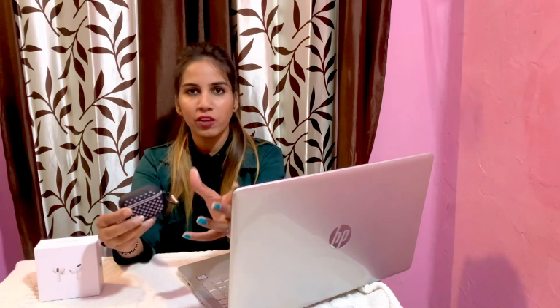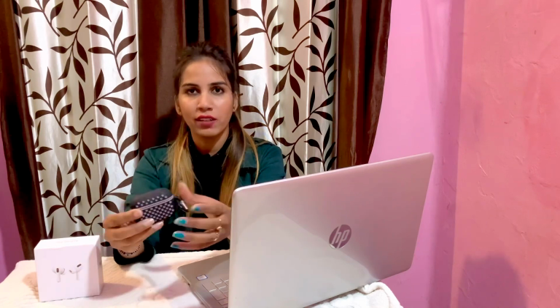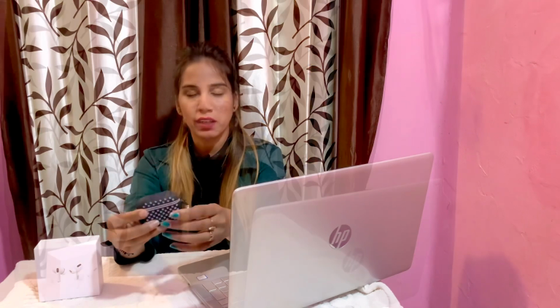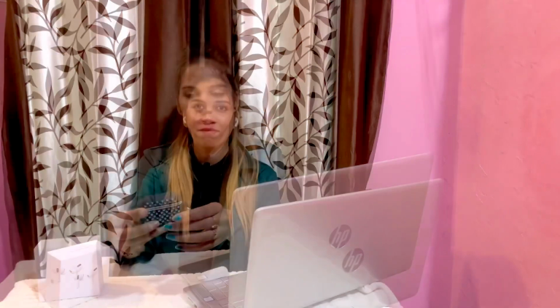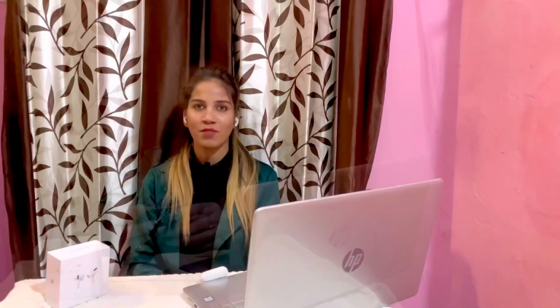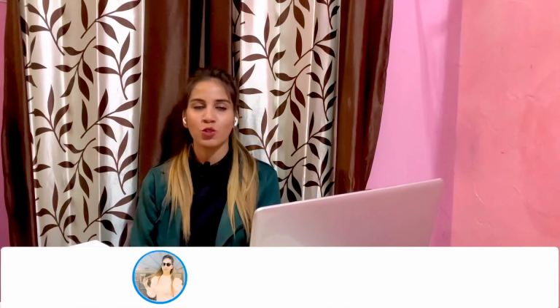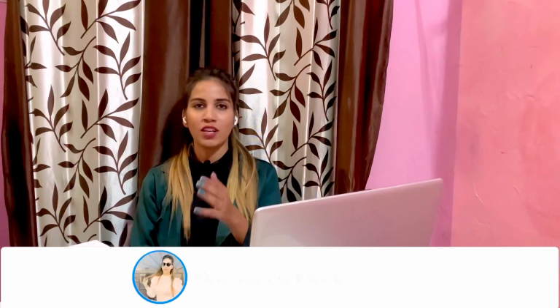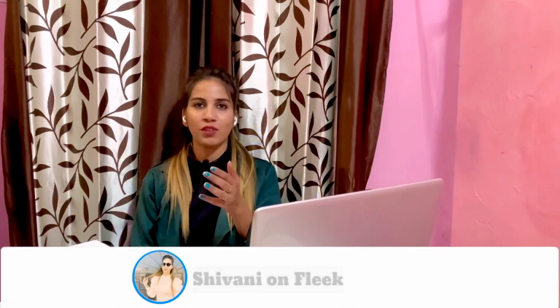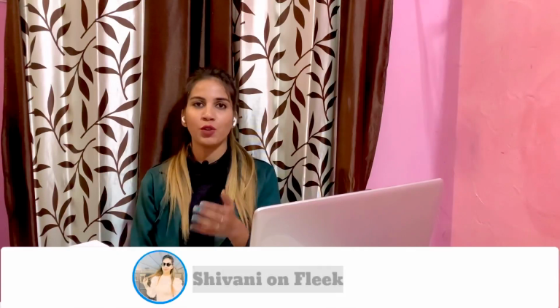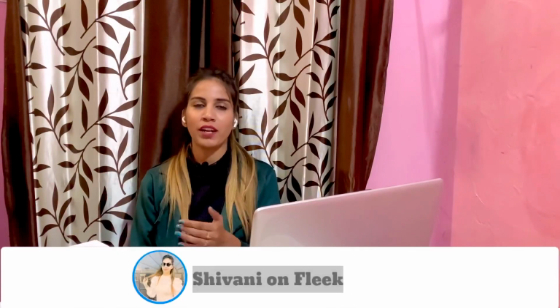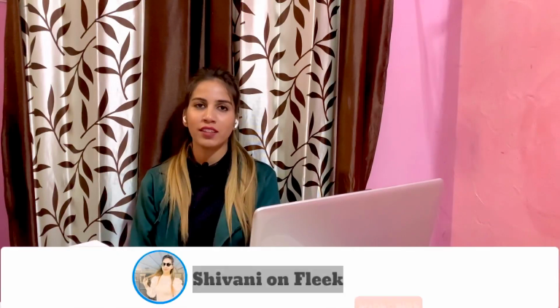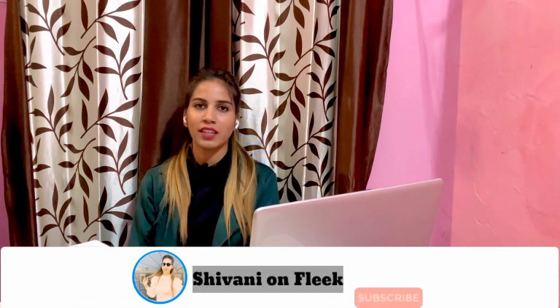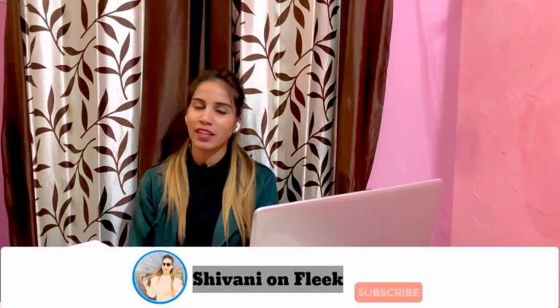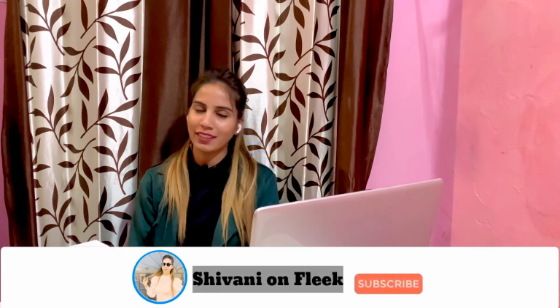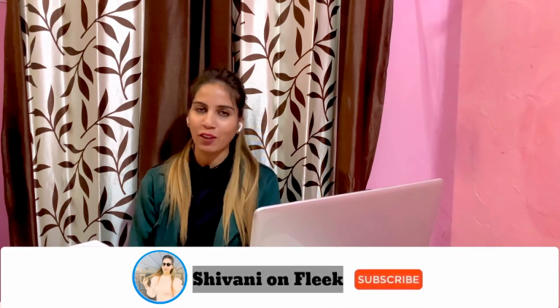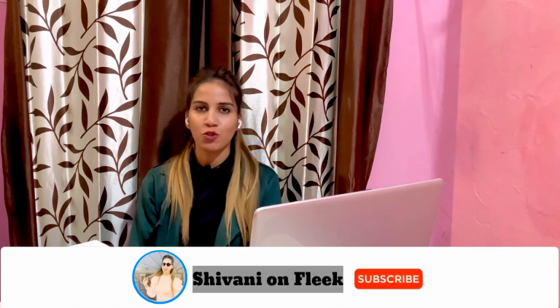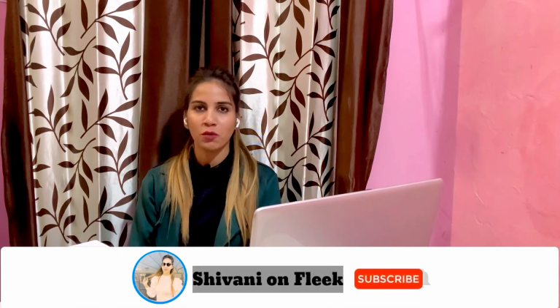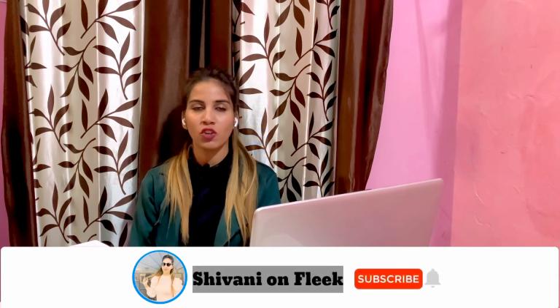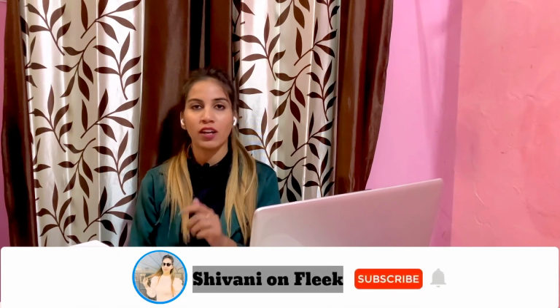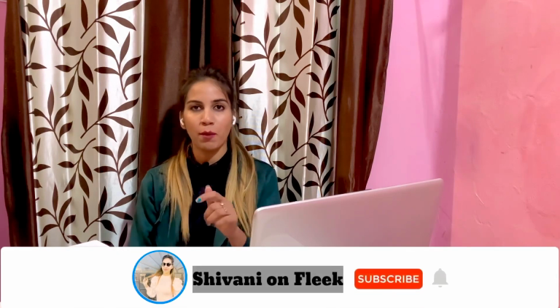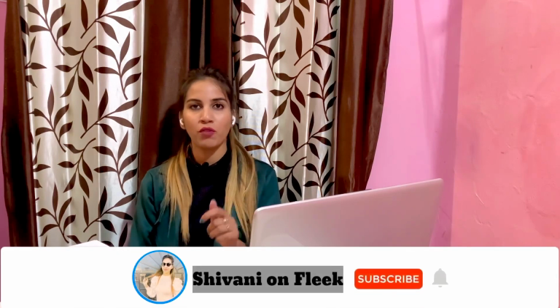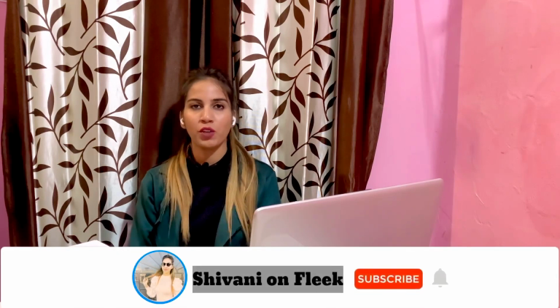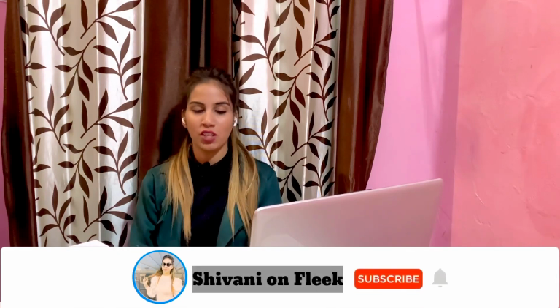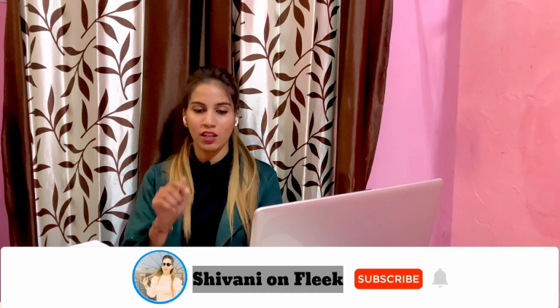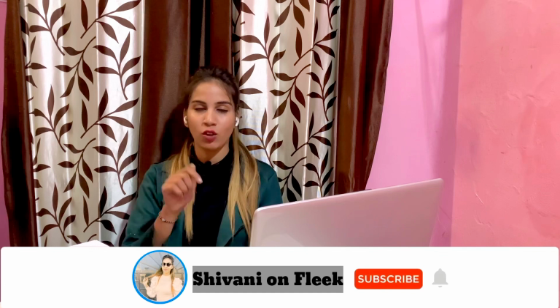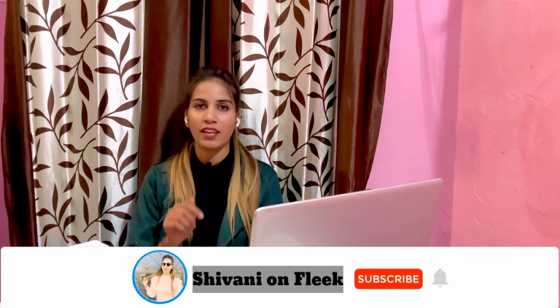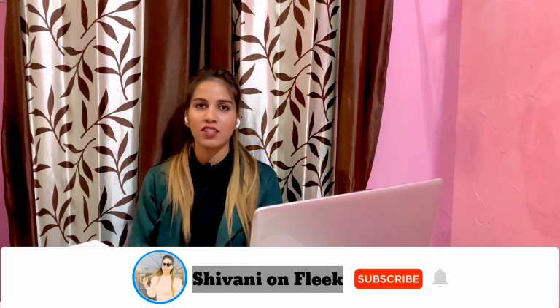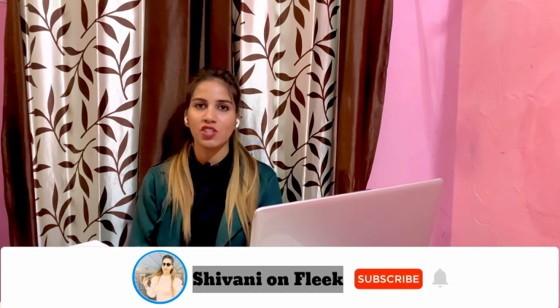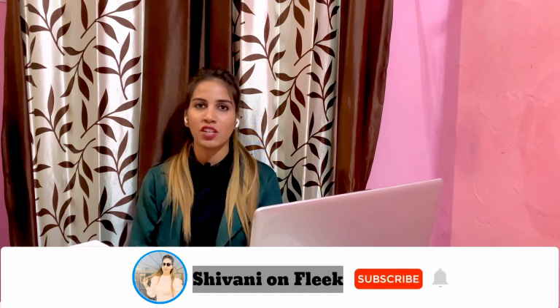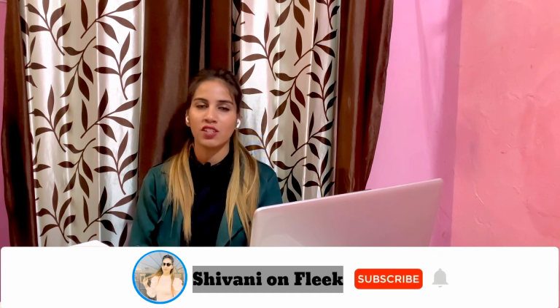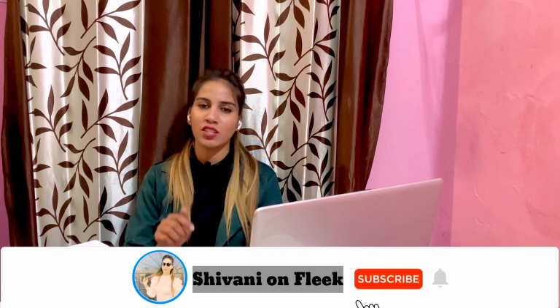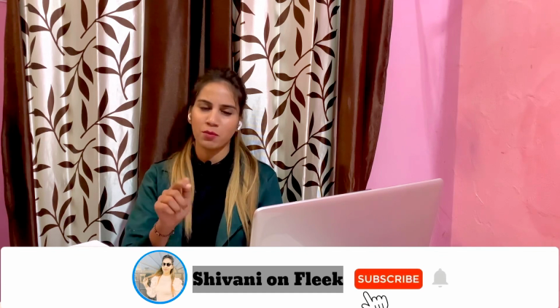Thank you so much for watching this video. If you liked it, please like, share, and subscribe. Thank you so much — see you in the next video, bye!